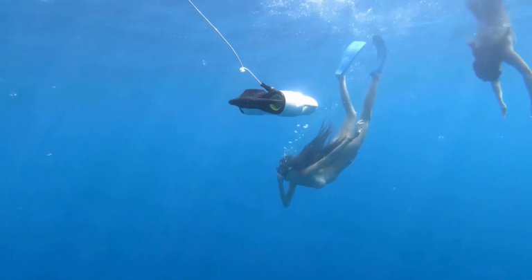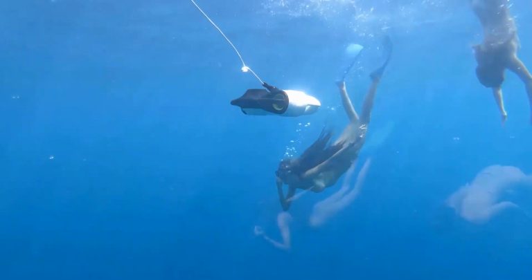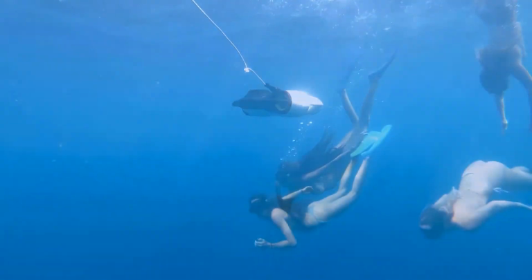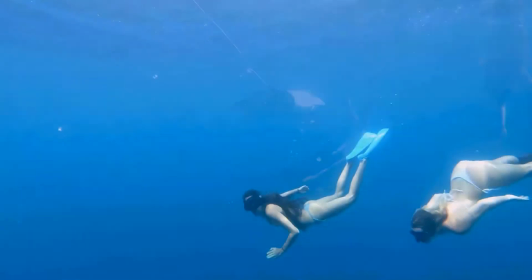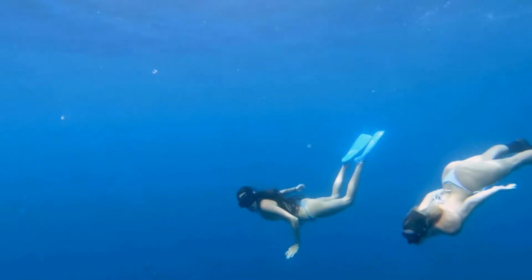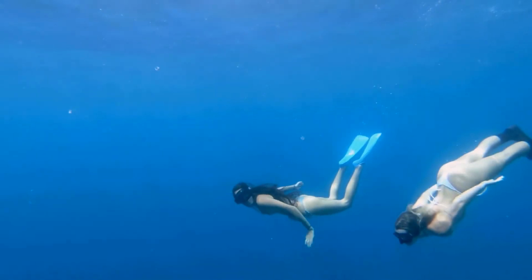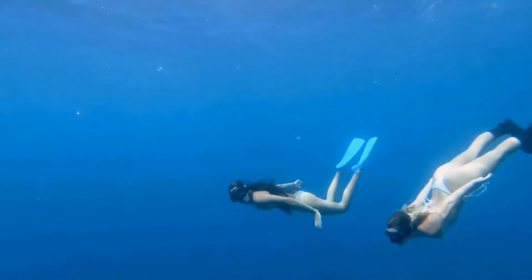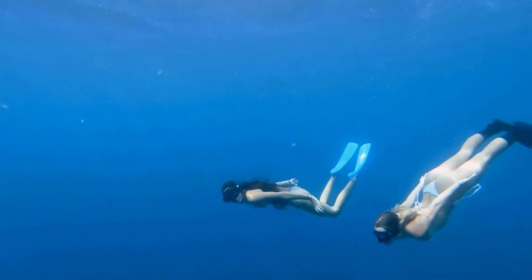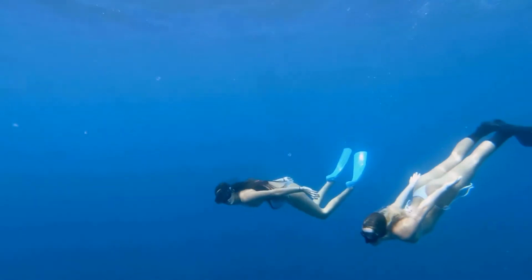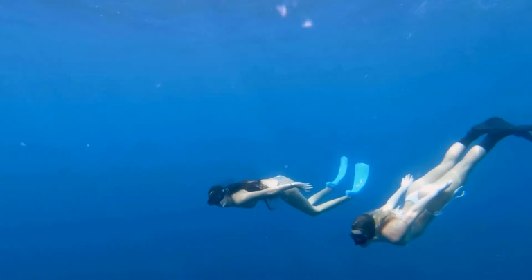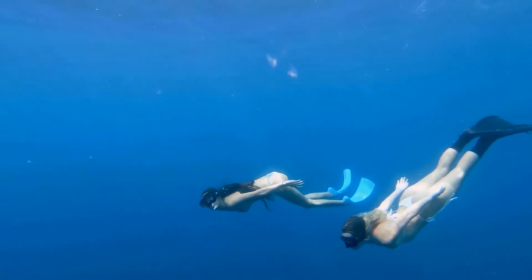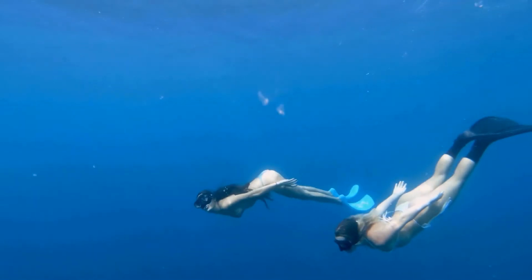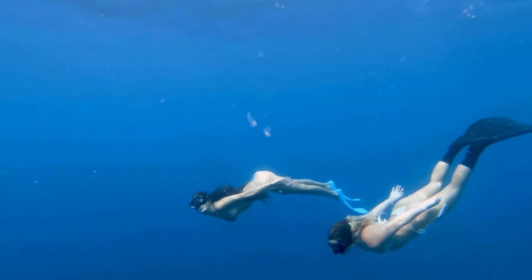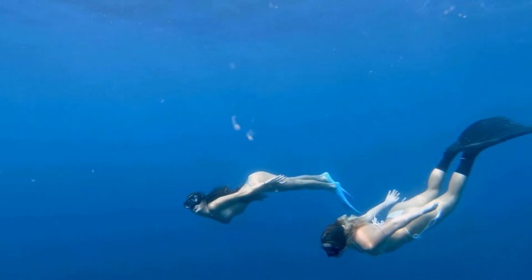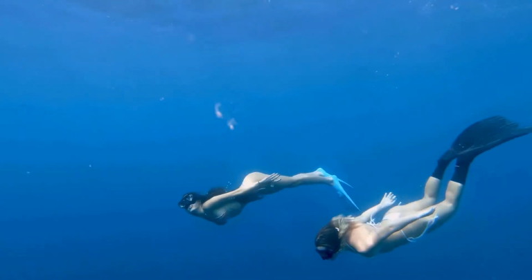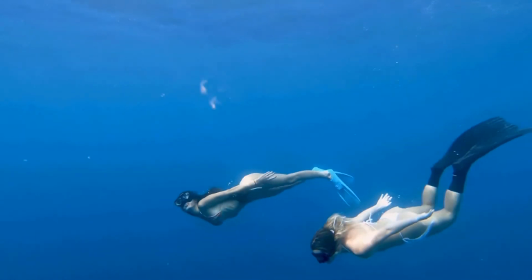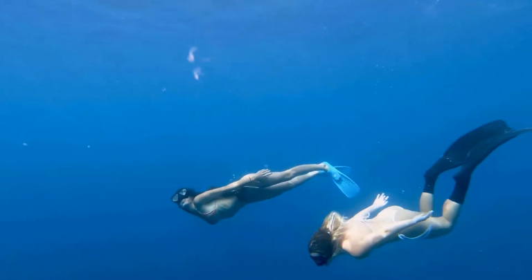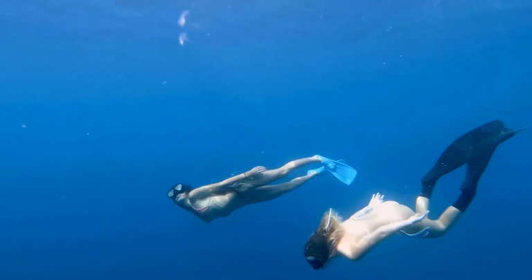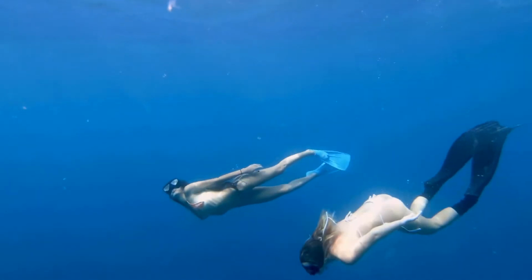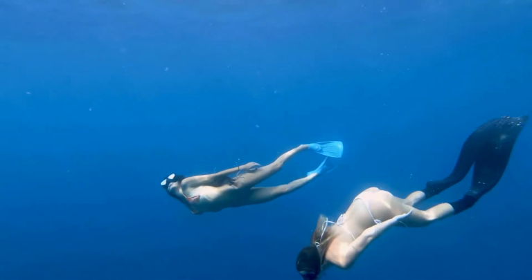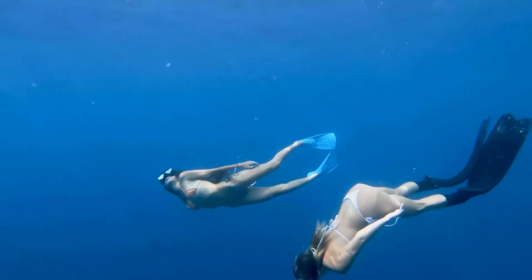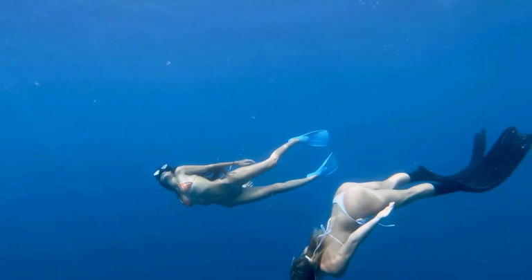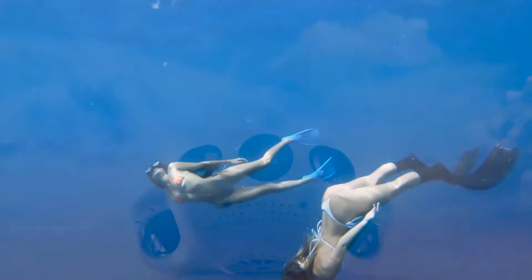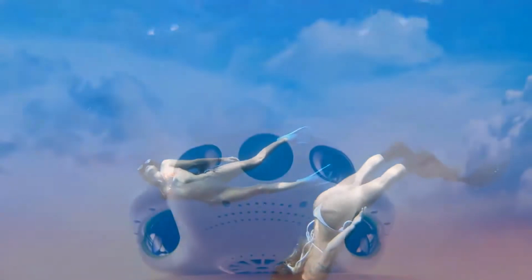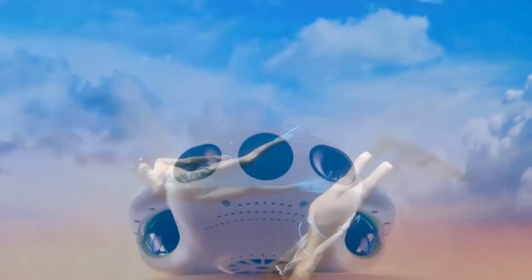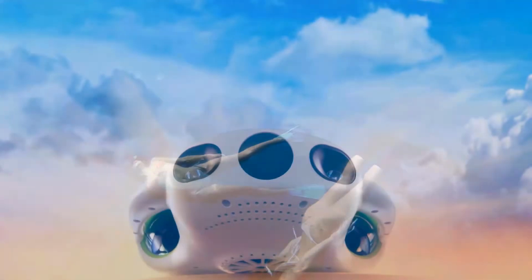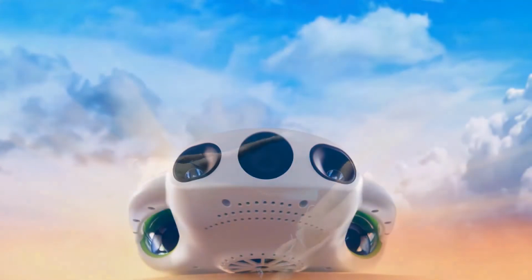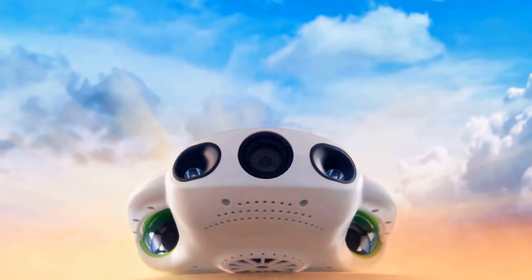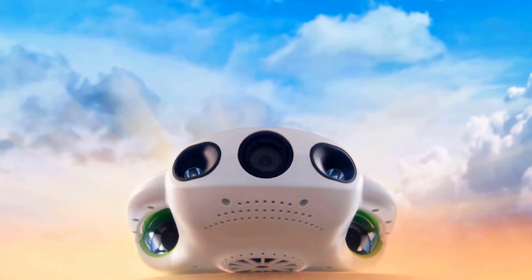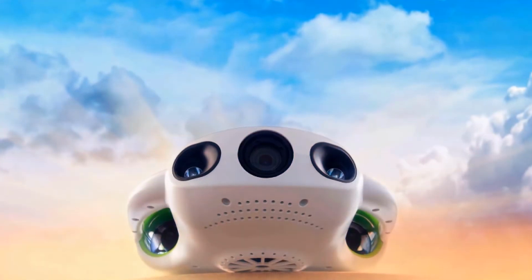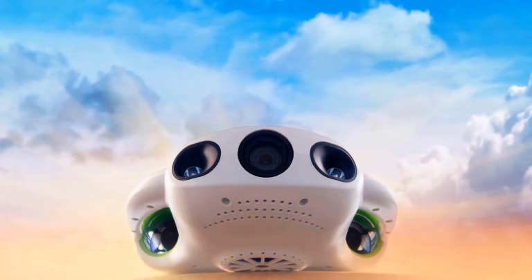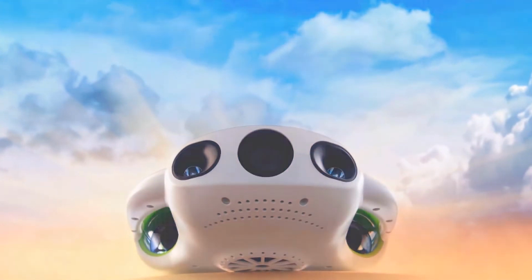Capture the beauty beneath the surface, explore without limits, and create your own out-of-this-world content with the BWSPACE PRO.